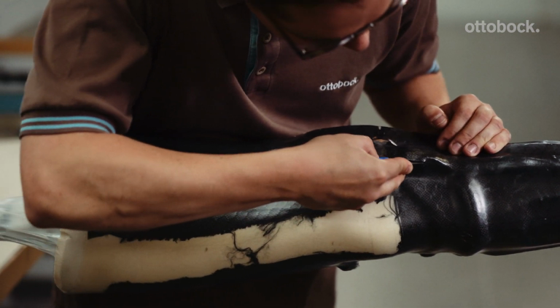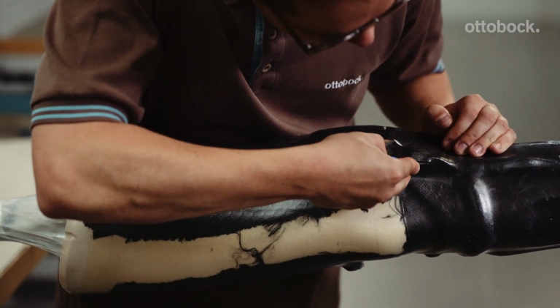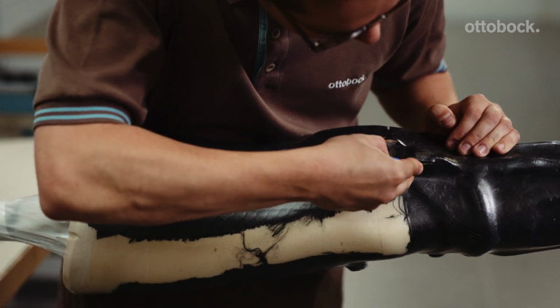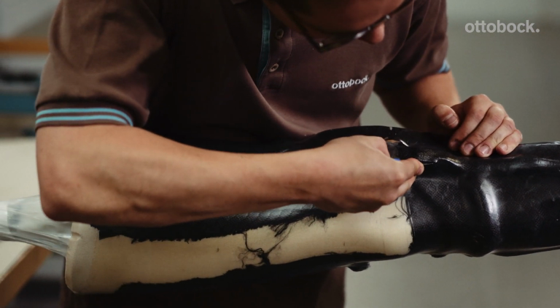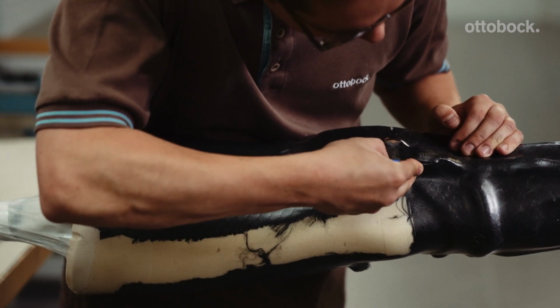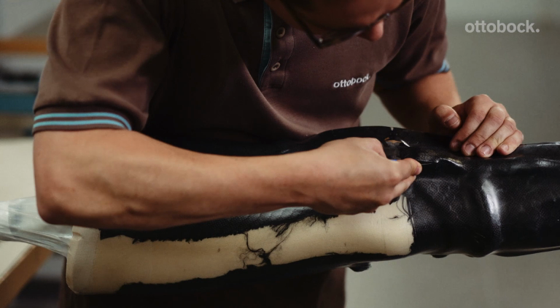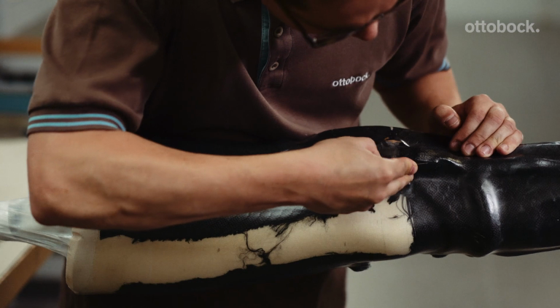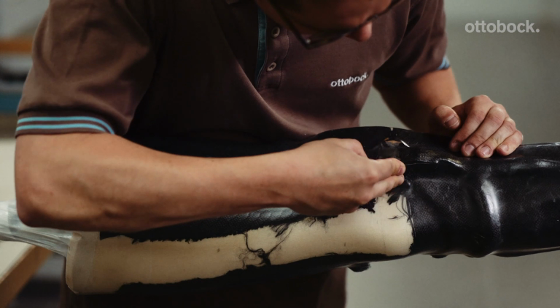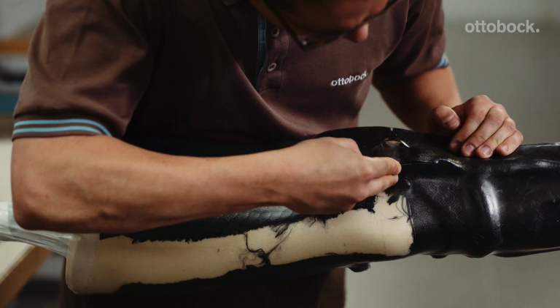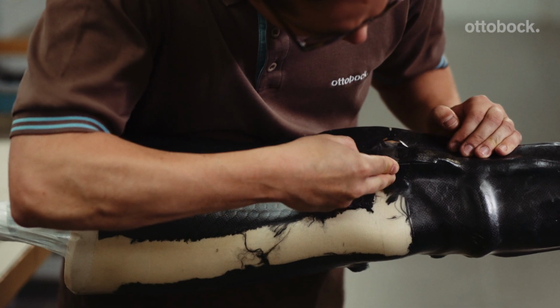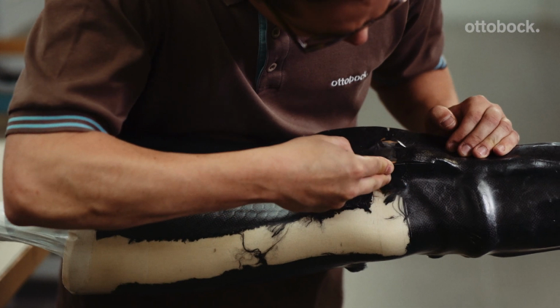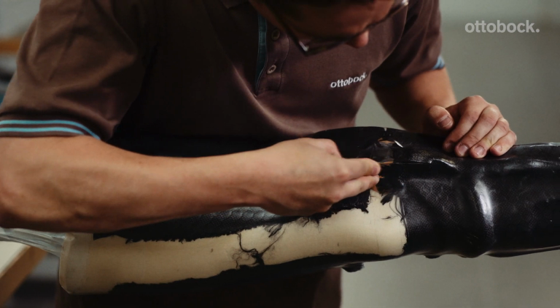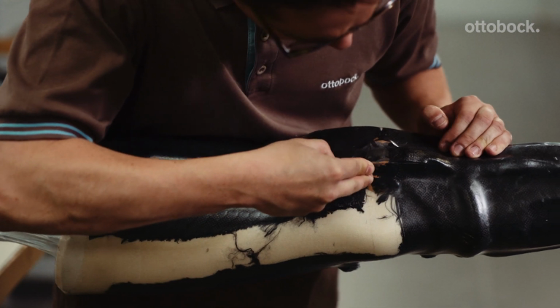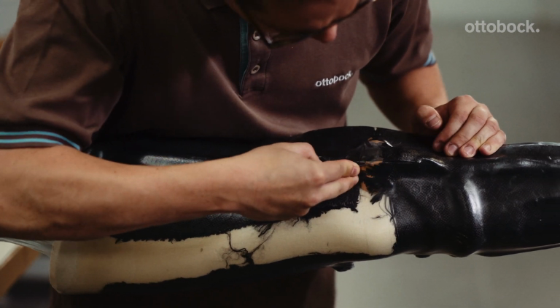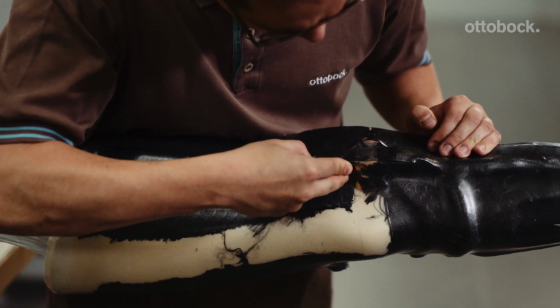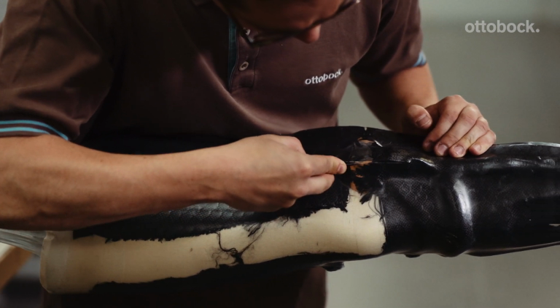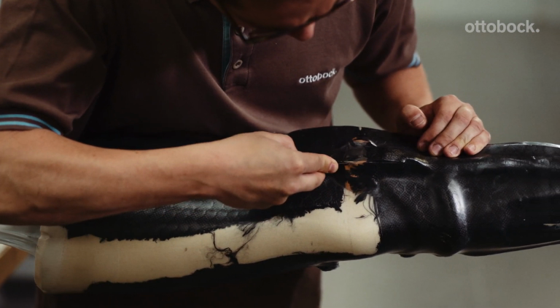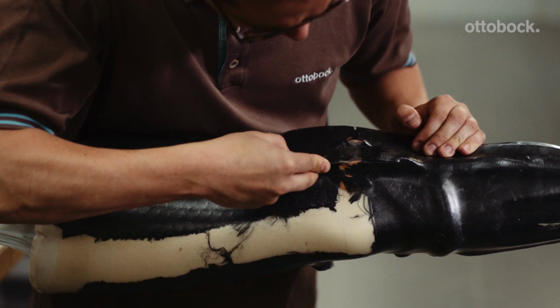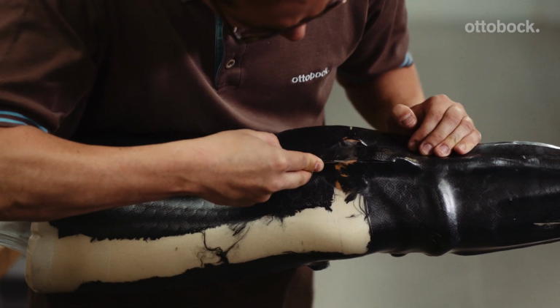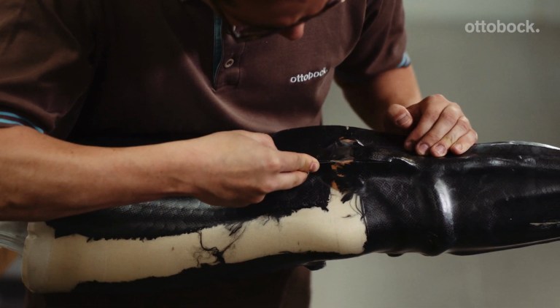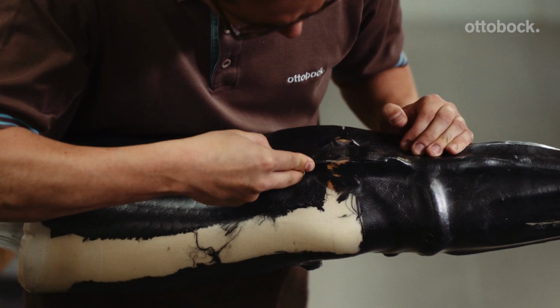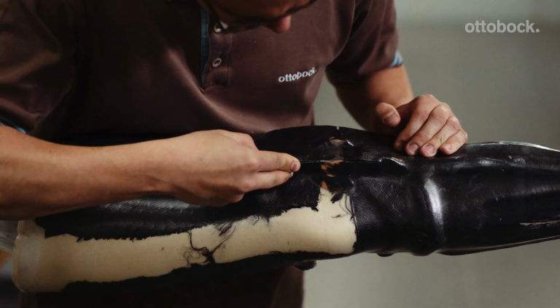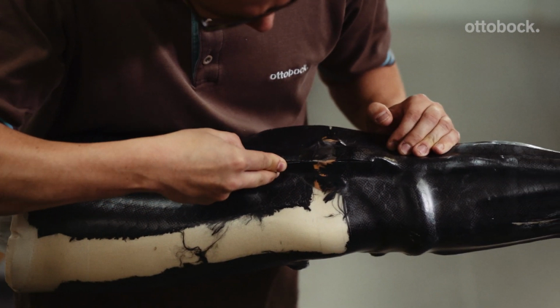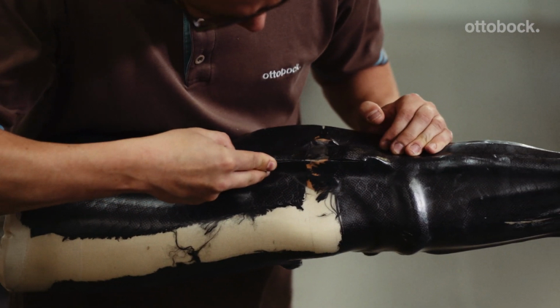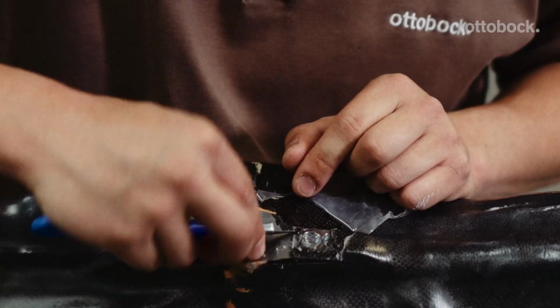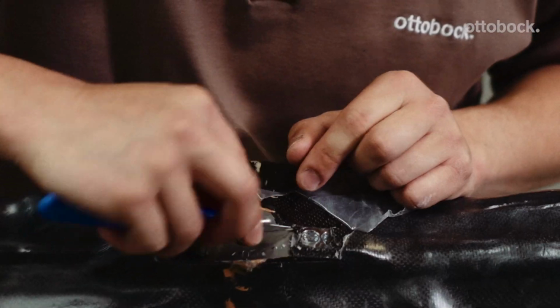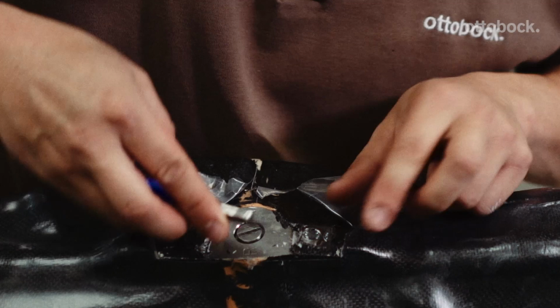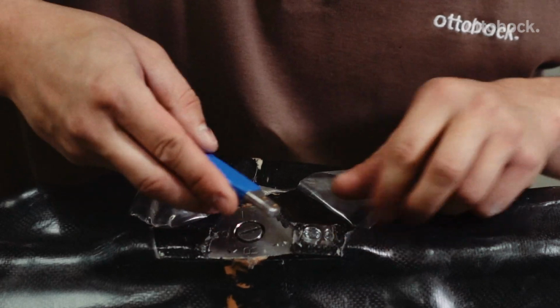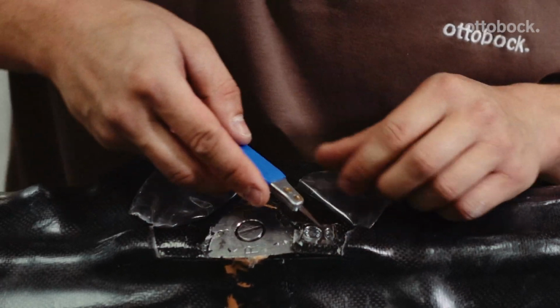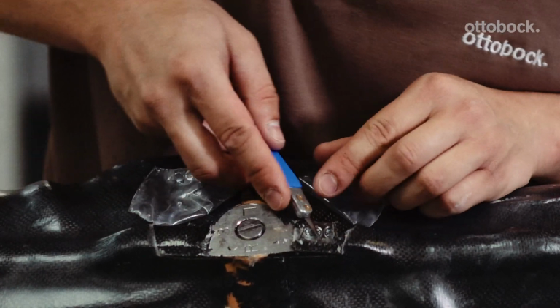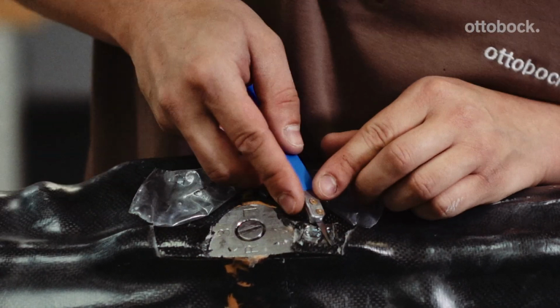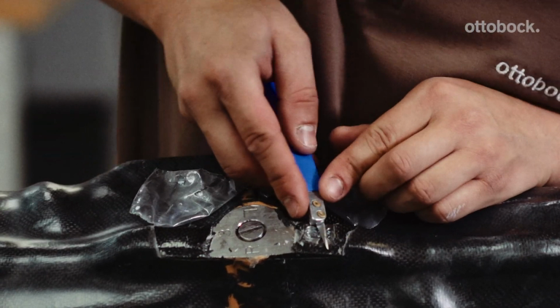Next, remove all the screws from the medial support dummy. In some cases, you may need a saw to expose the dummy.